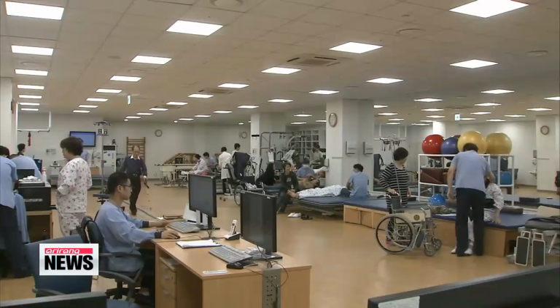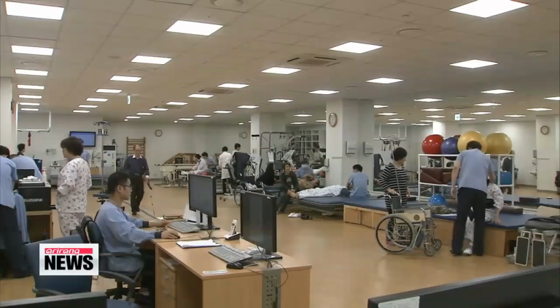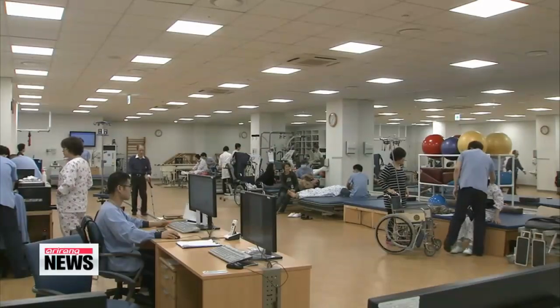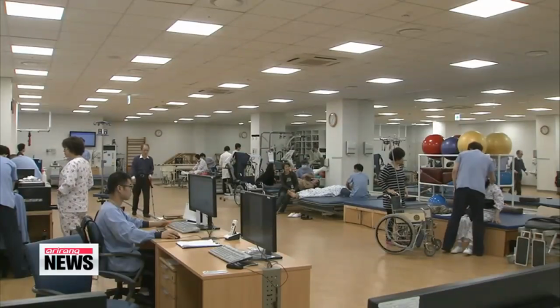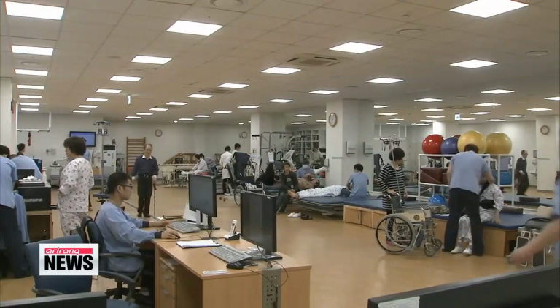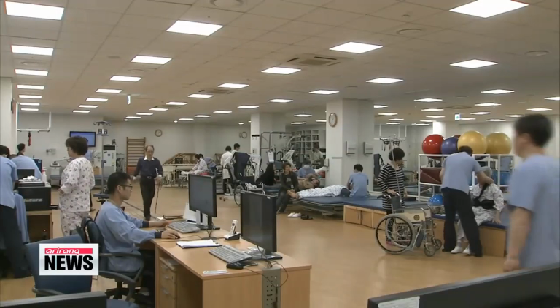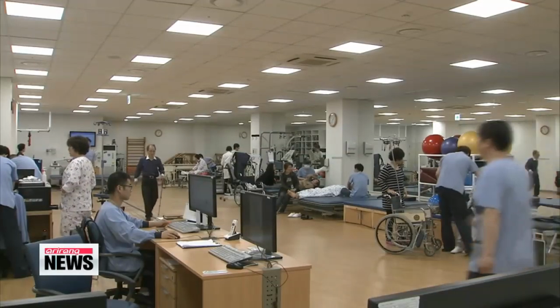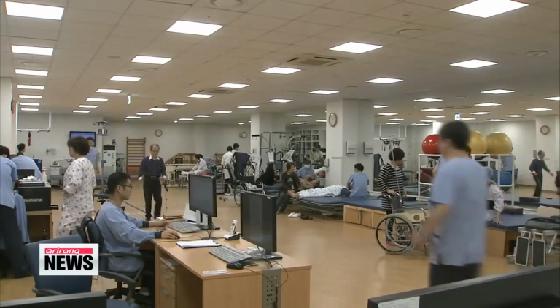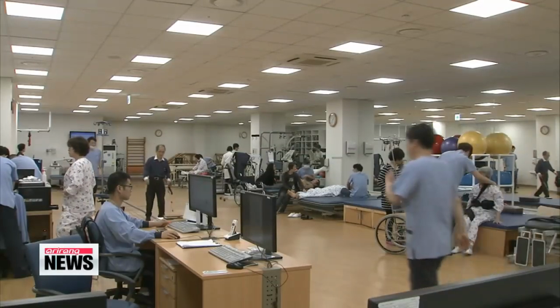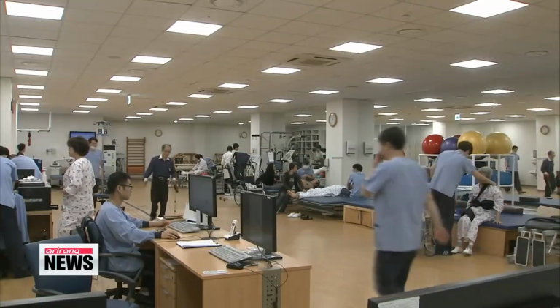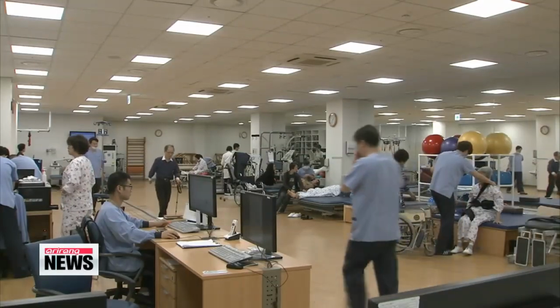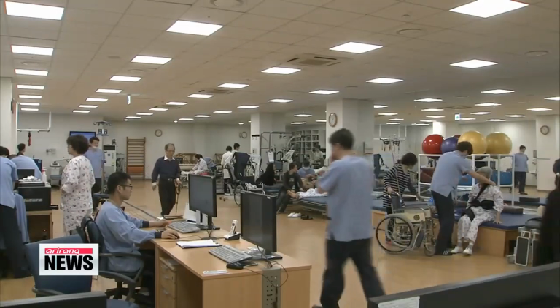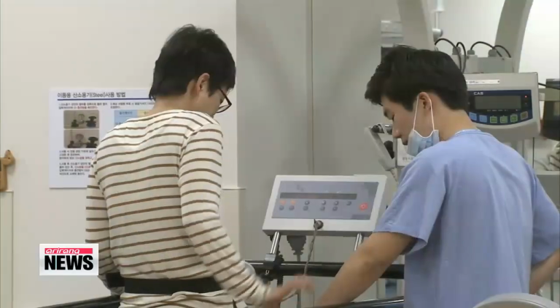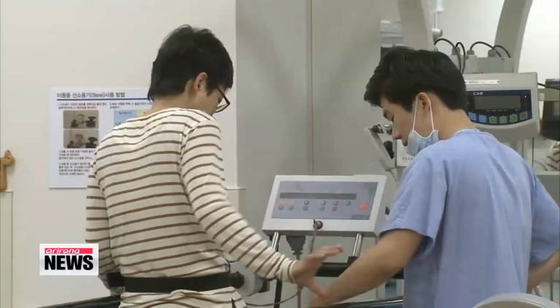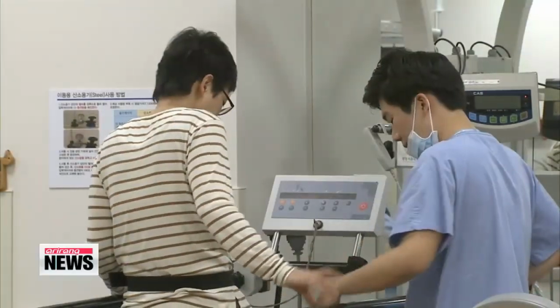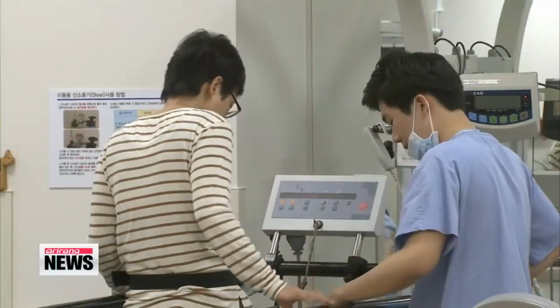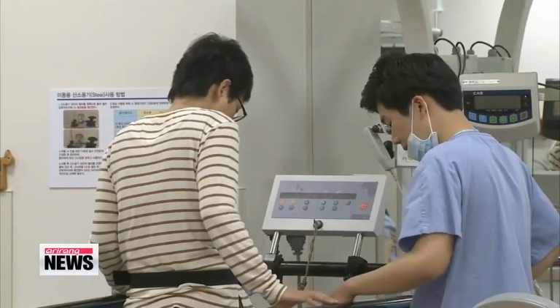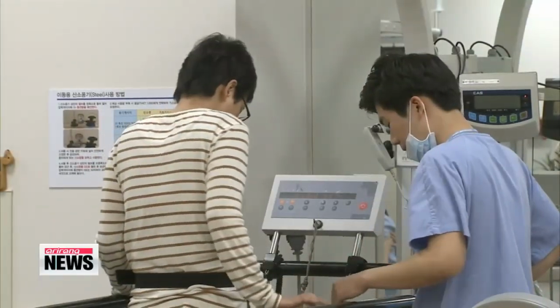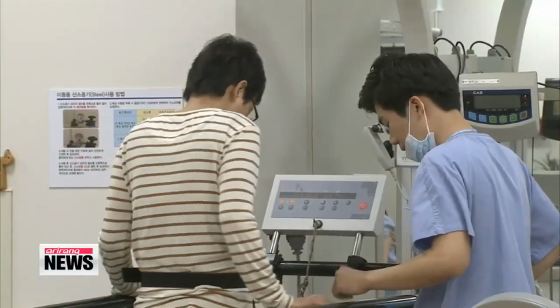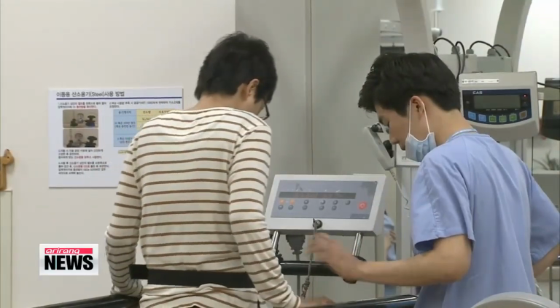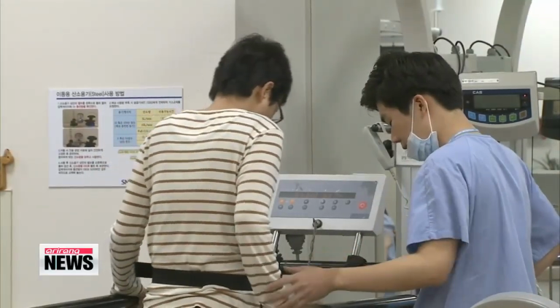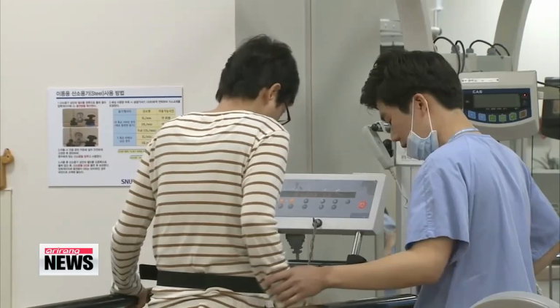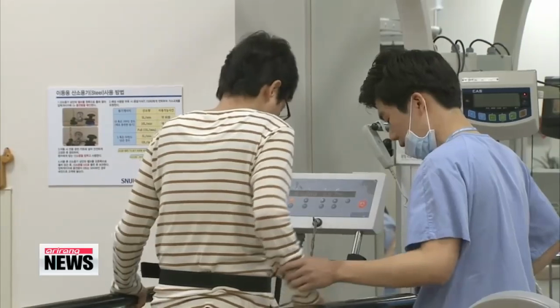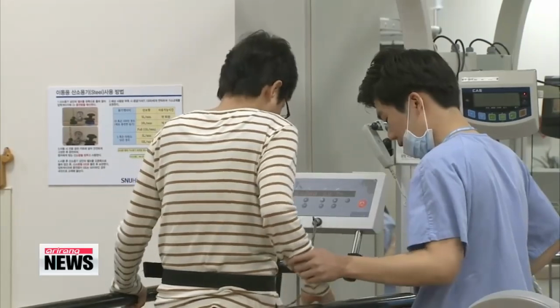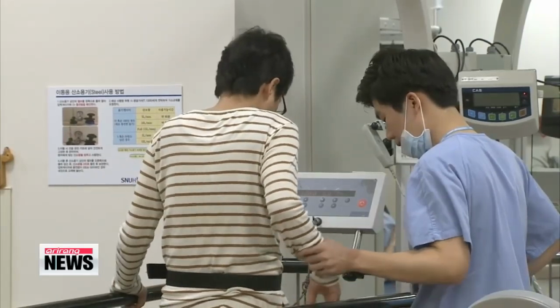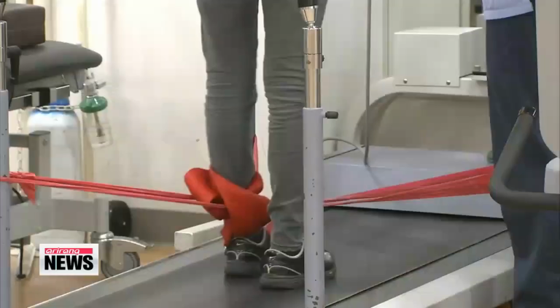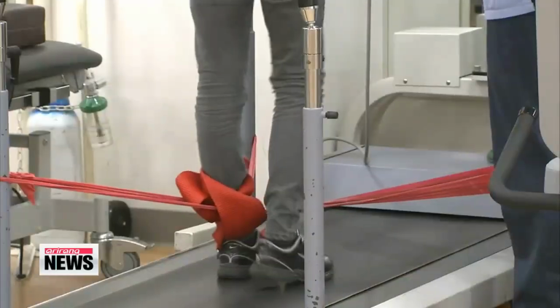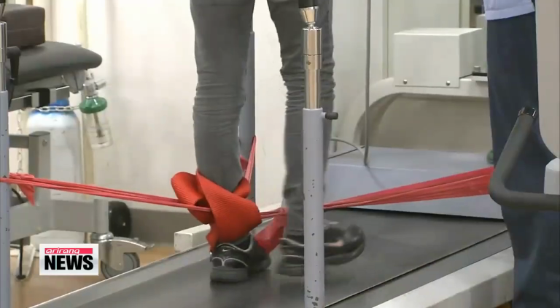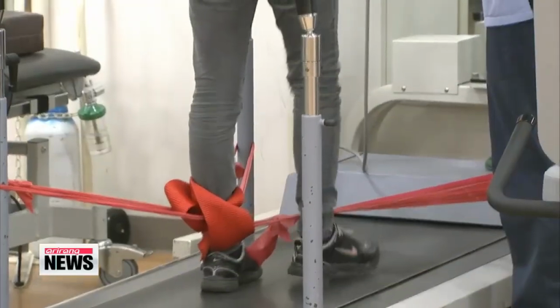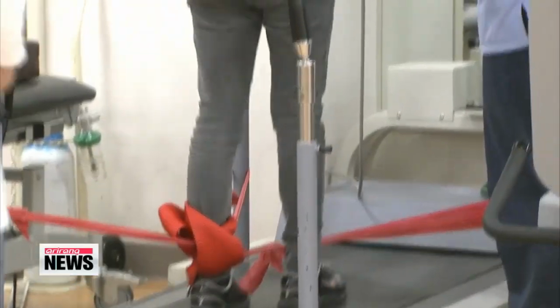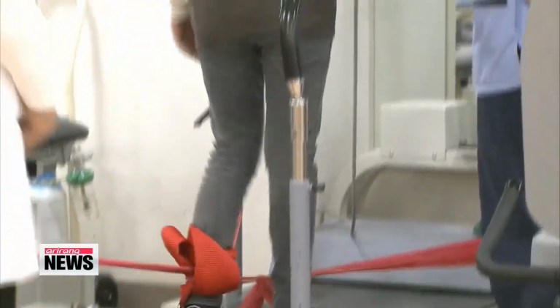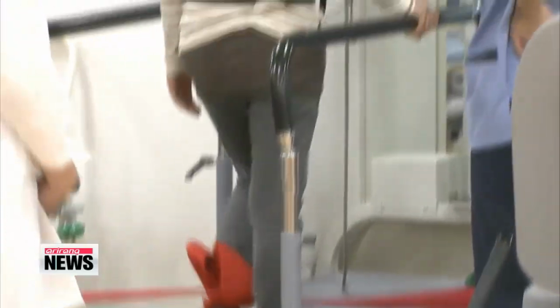With potential to help patients undergoing rehabilitation, the robot is slated for commercial development in a year. Park Se-young, Arirang News.